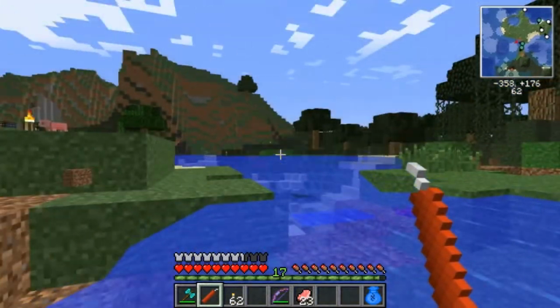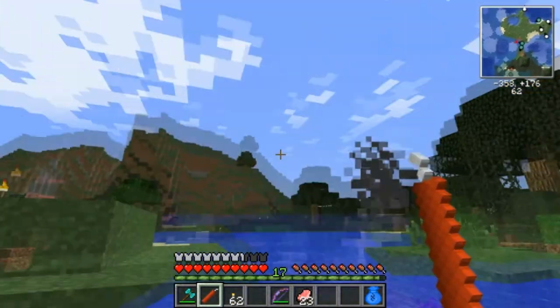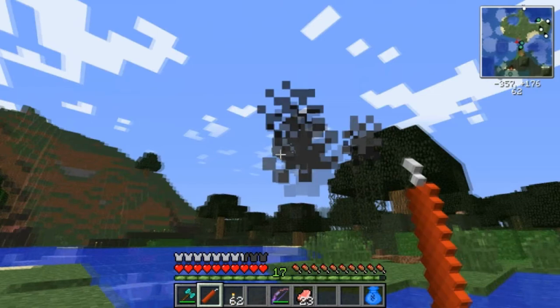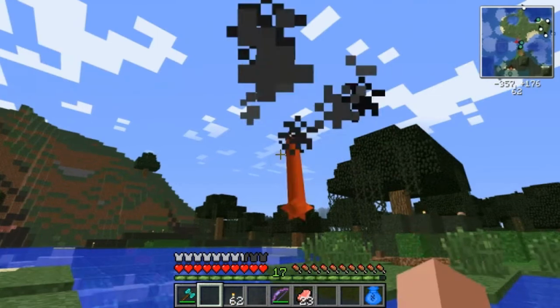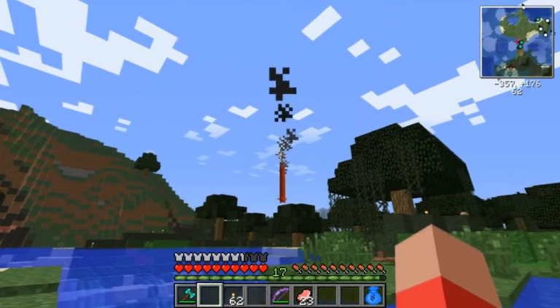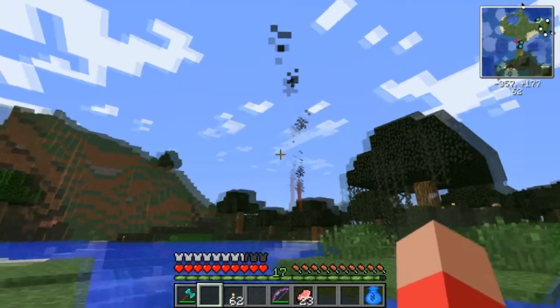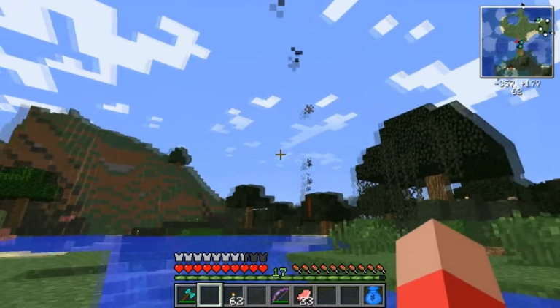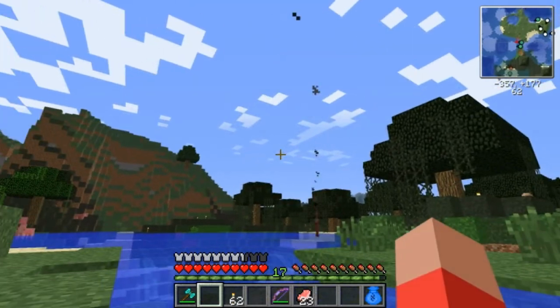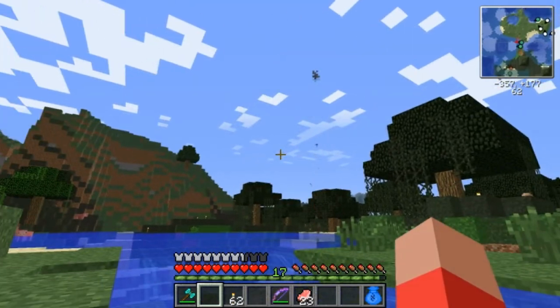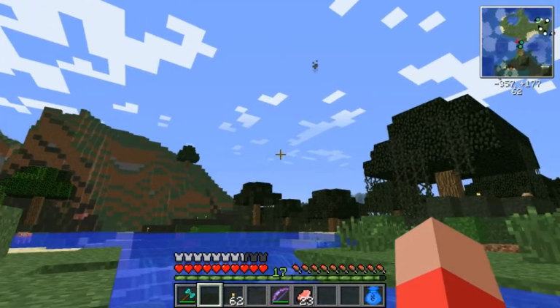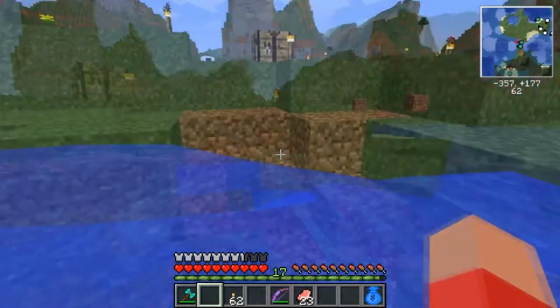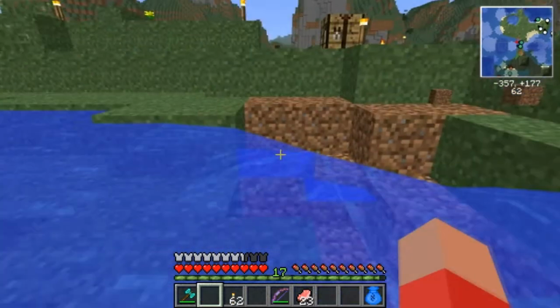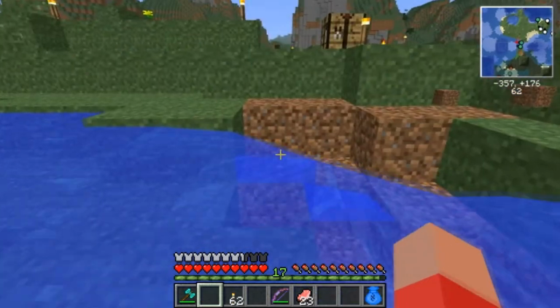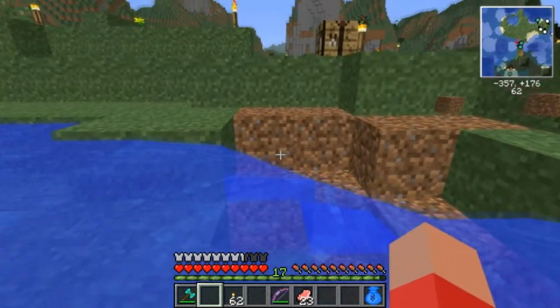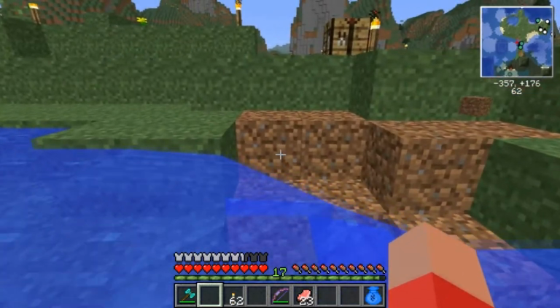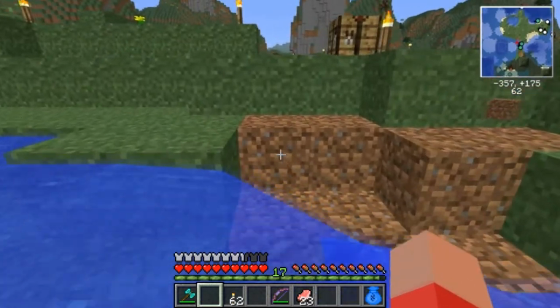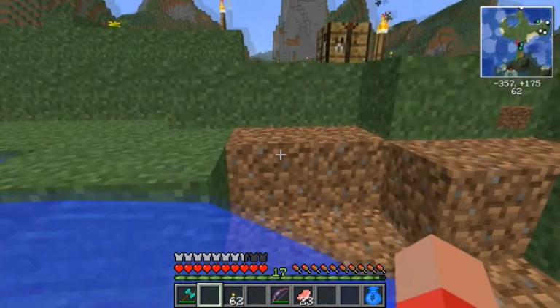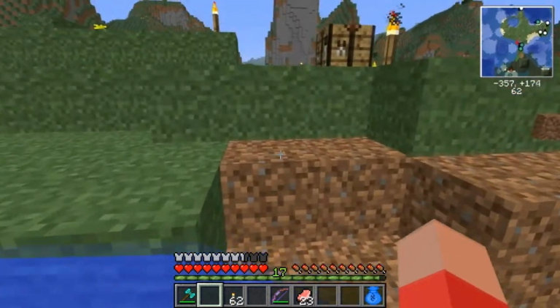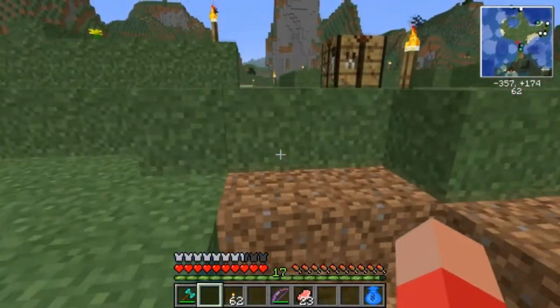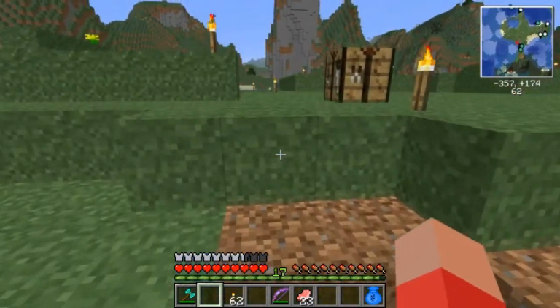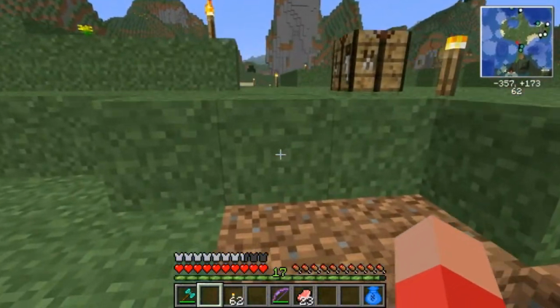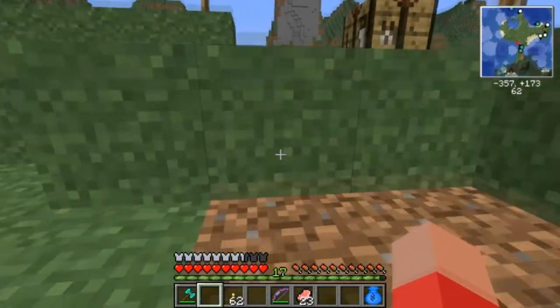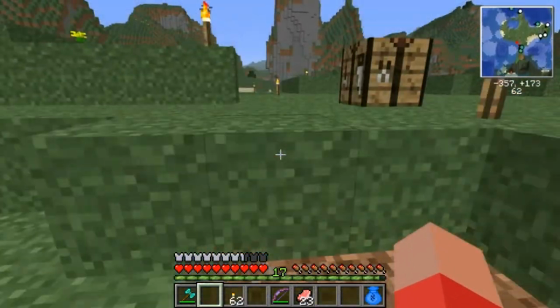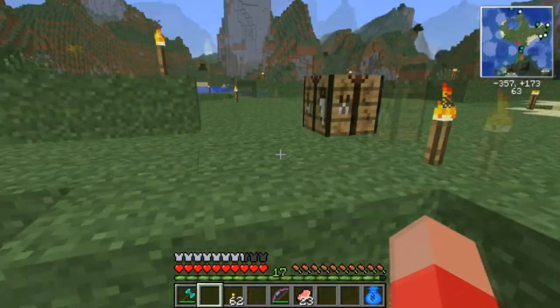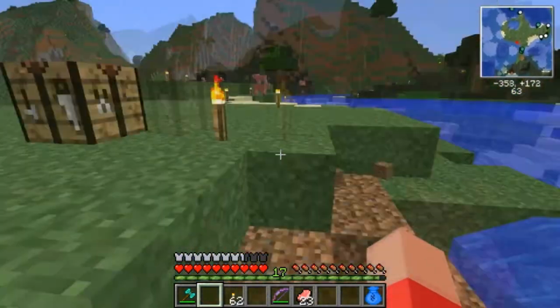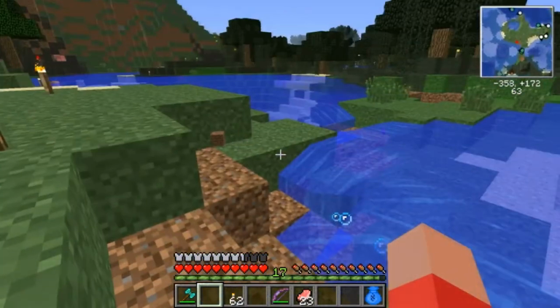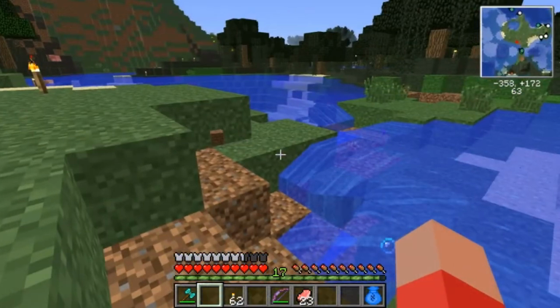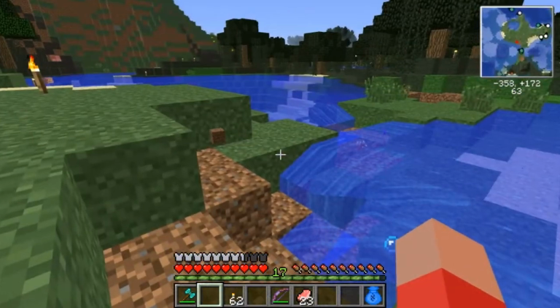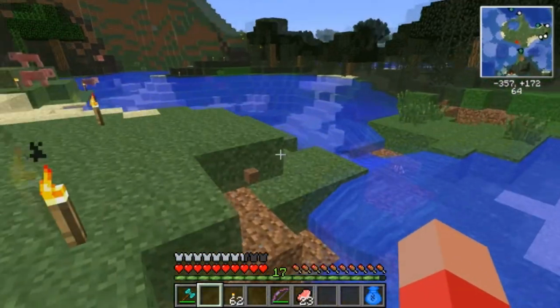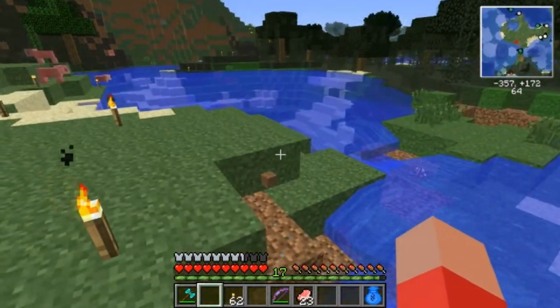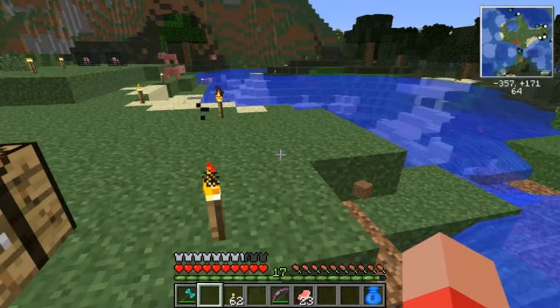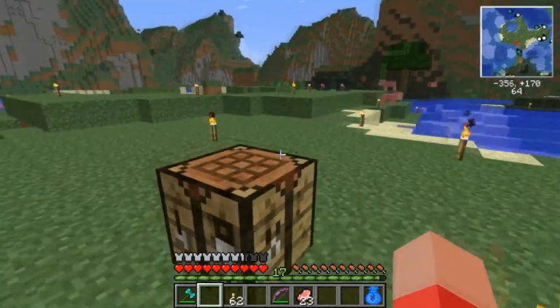And I learned that dynamite actually stops working if you throw it into water. Wow. I just threw it in the water for no reason — I think there was a shark or something over there I wanted to kill.